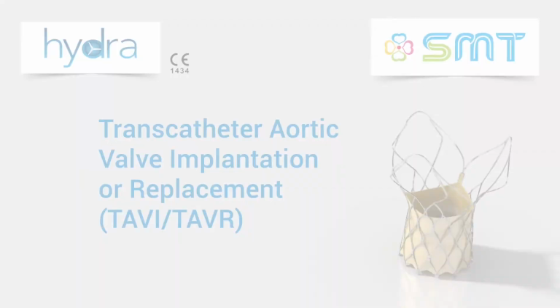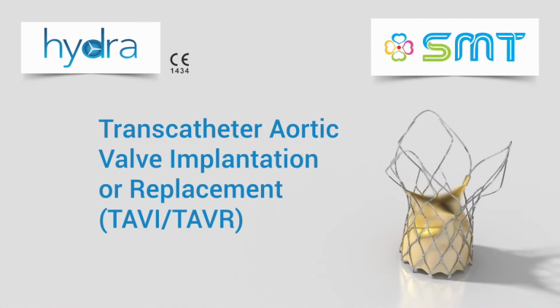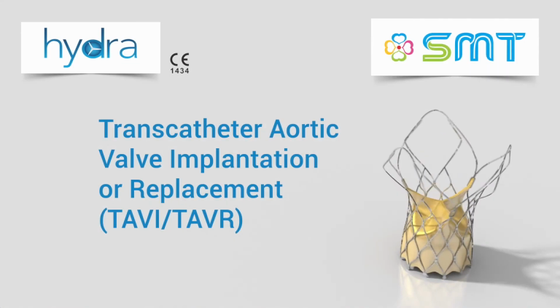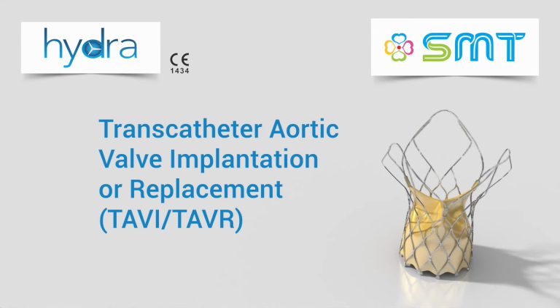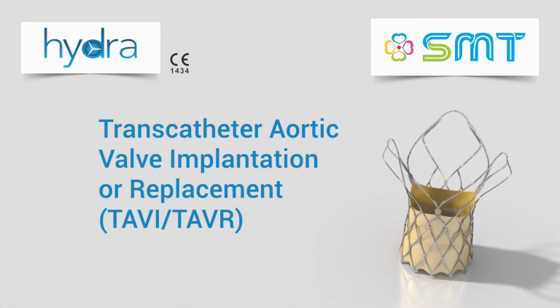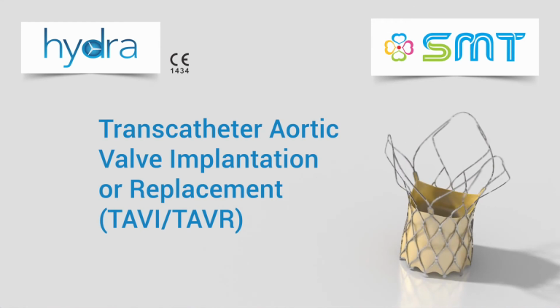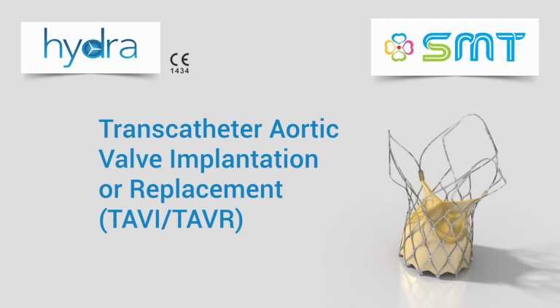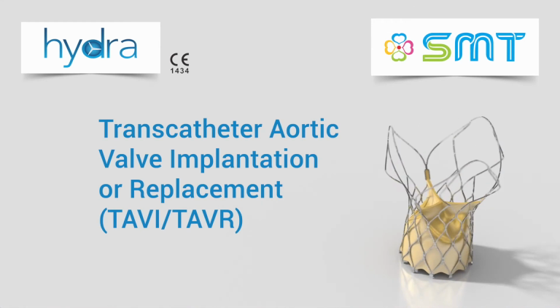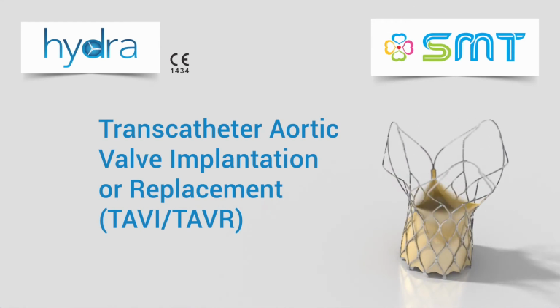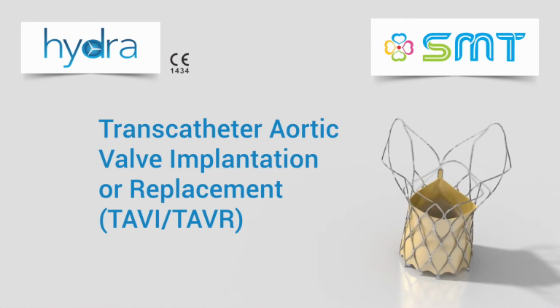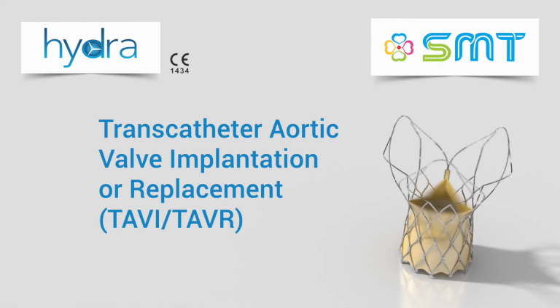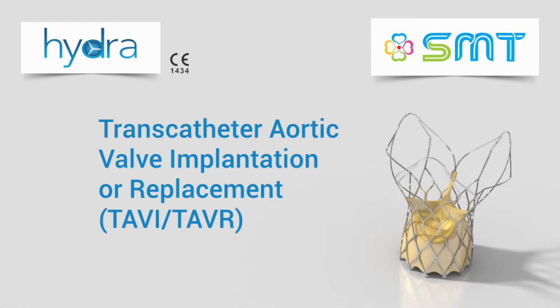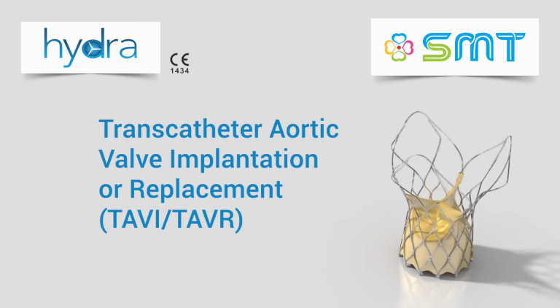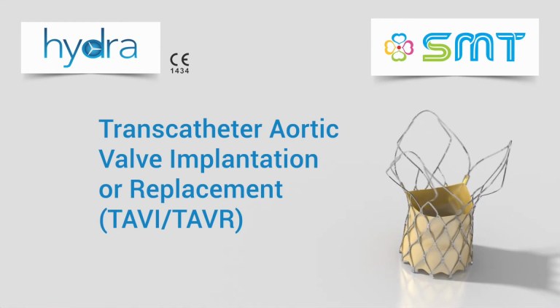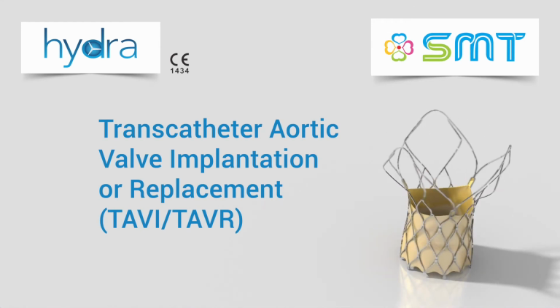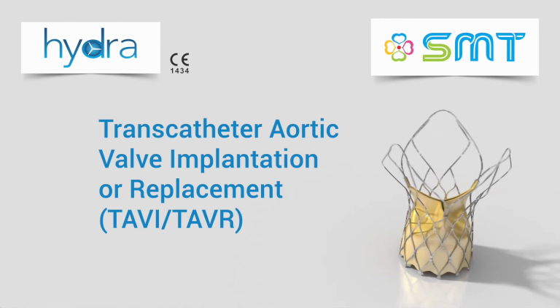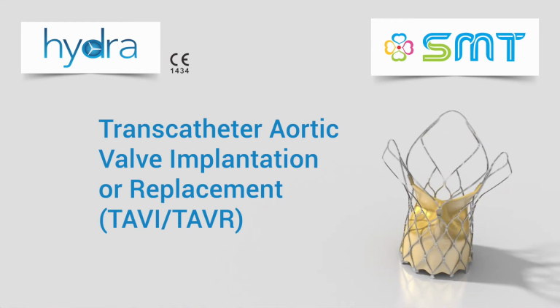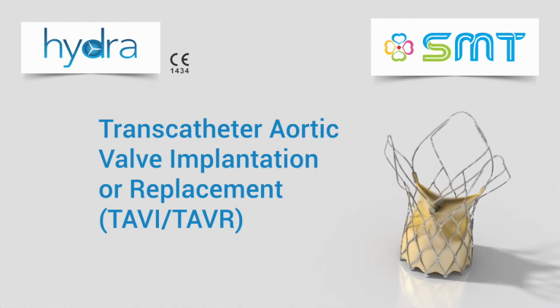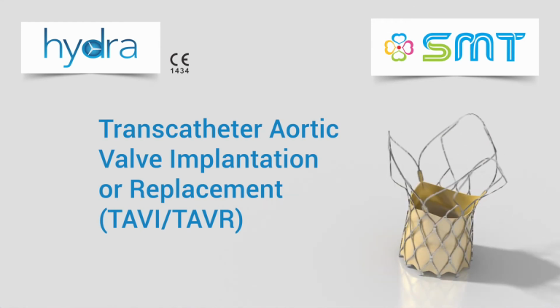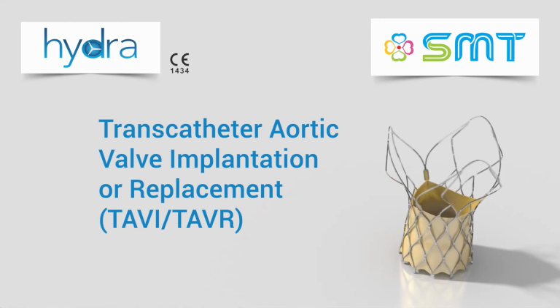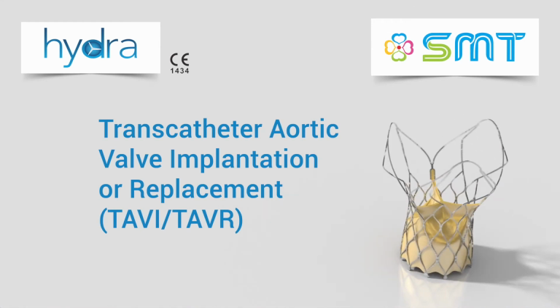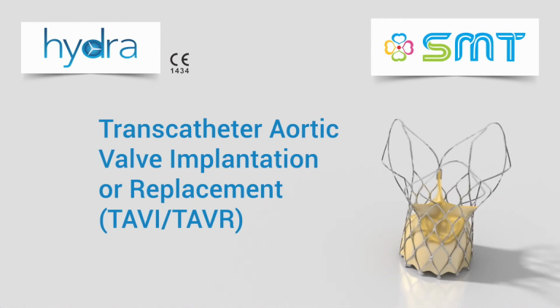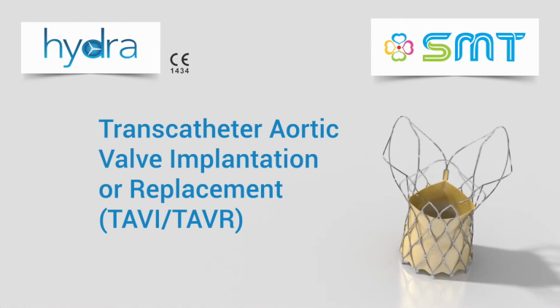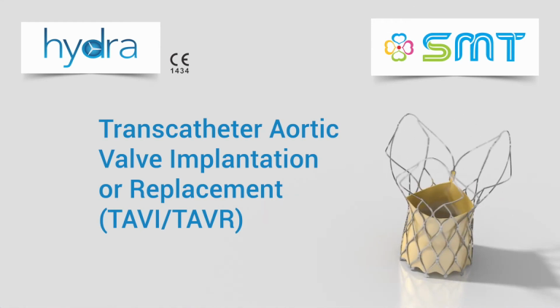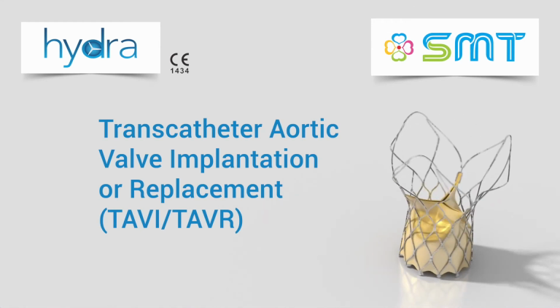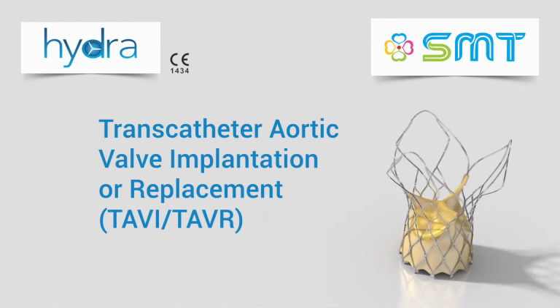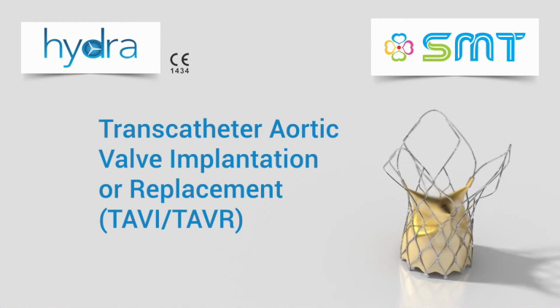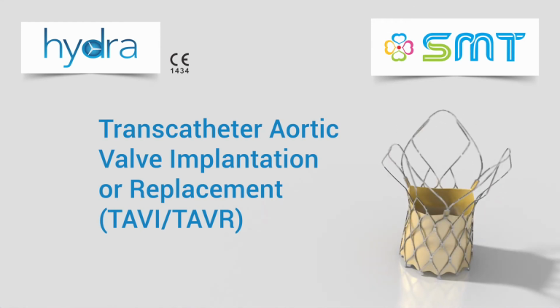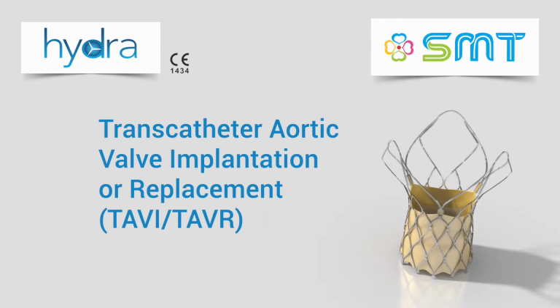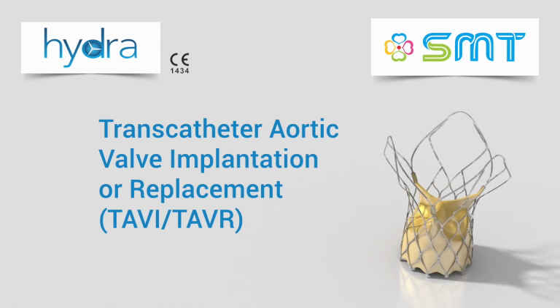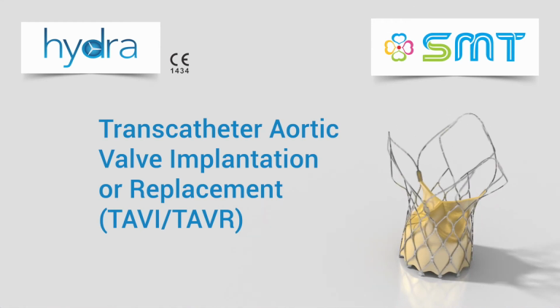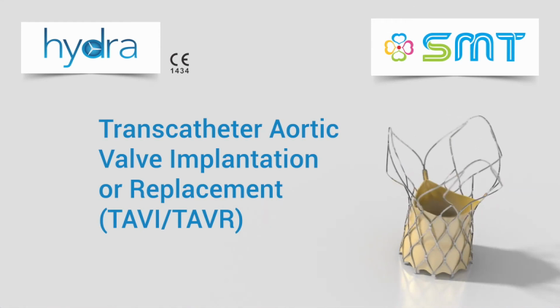Contact your doctor for more information and suitability for a TAVR or TAVI procedure.